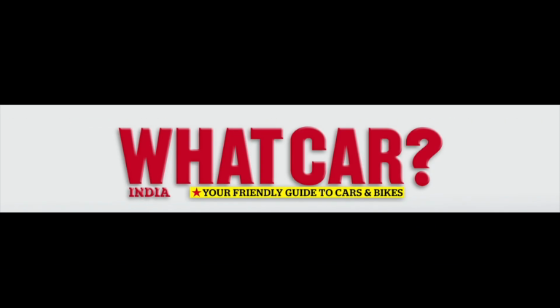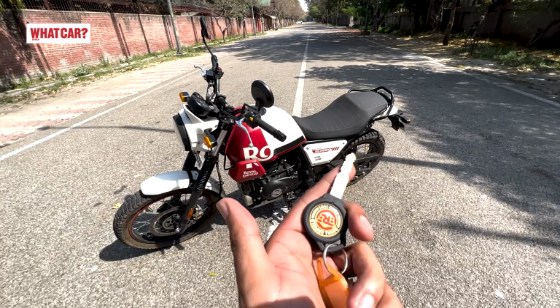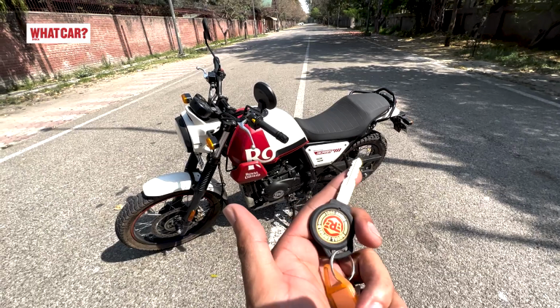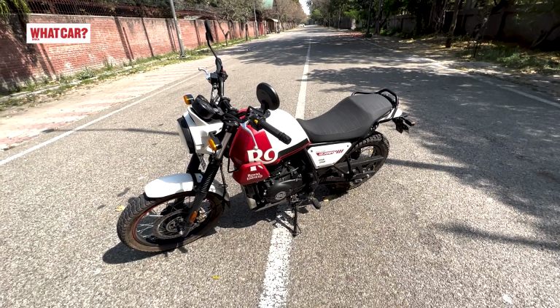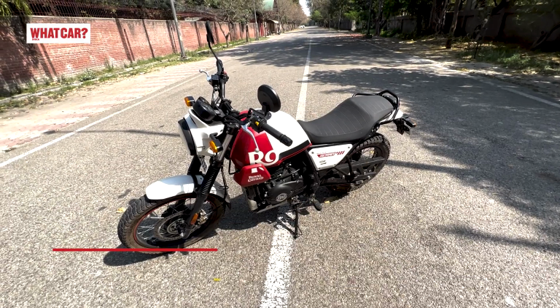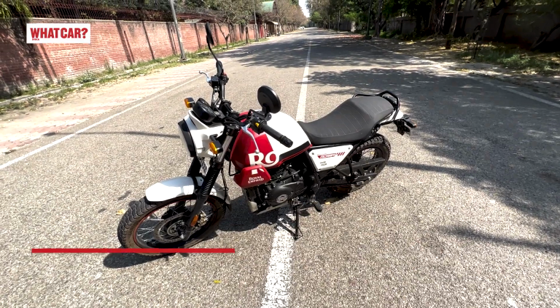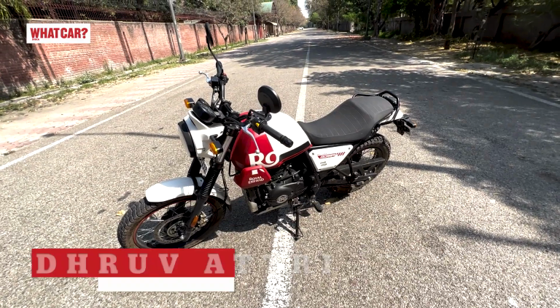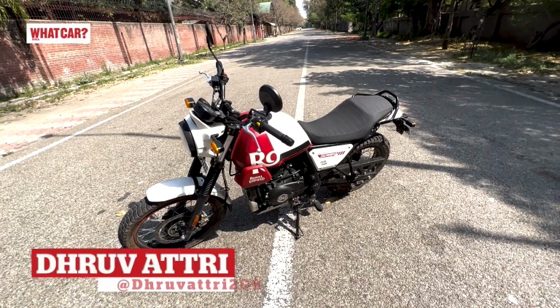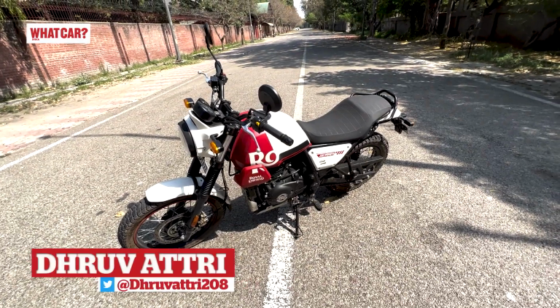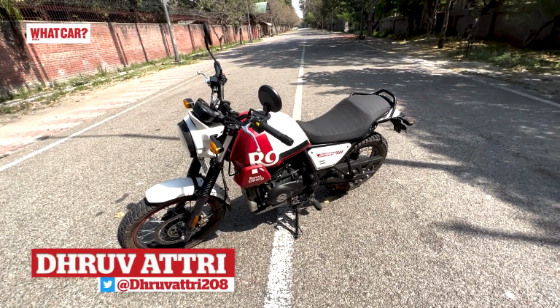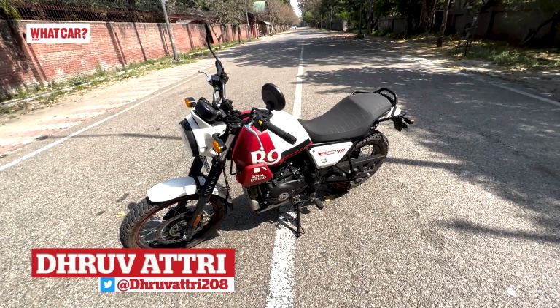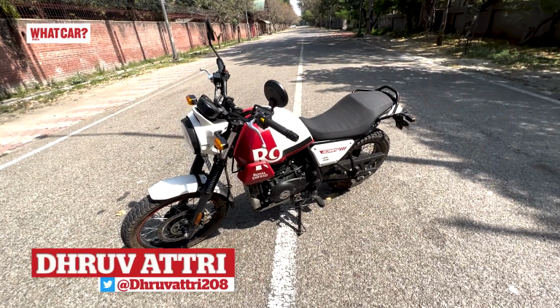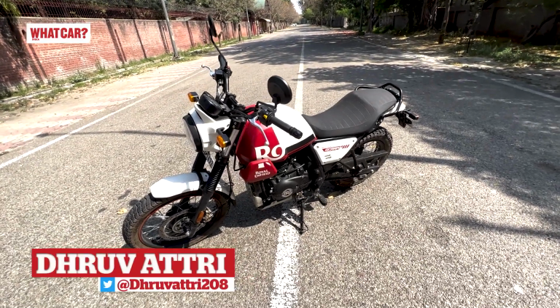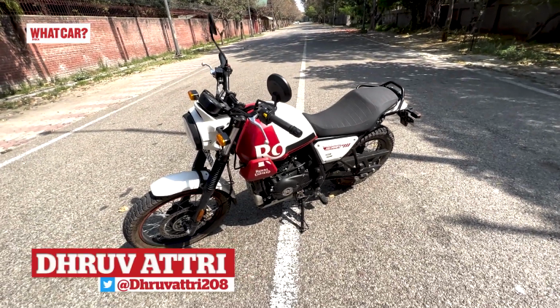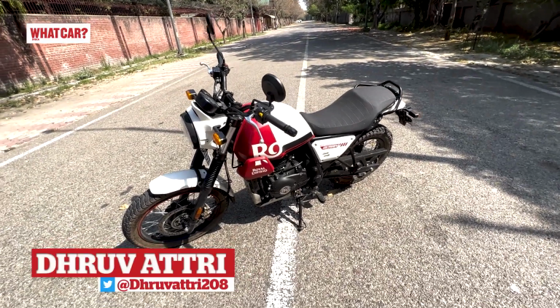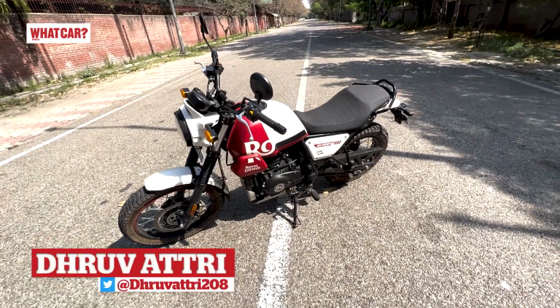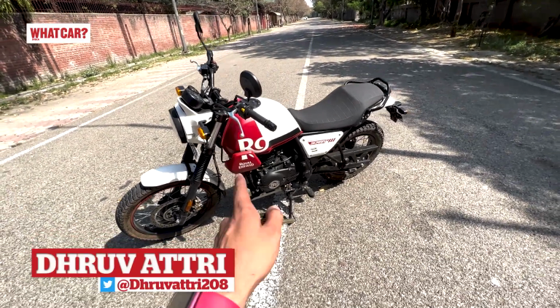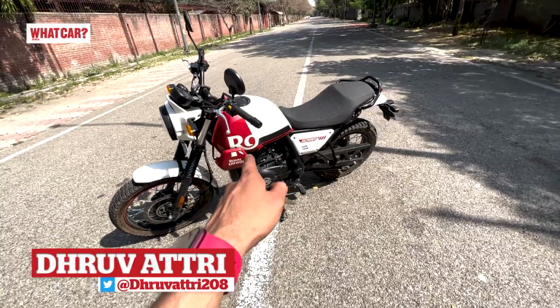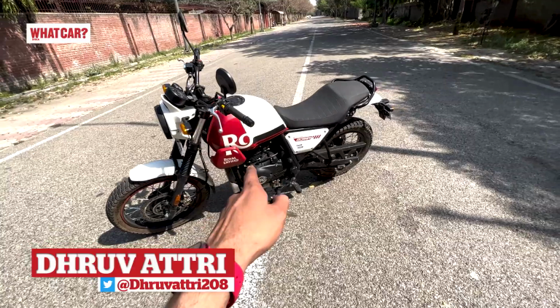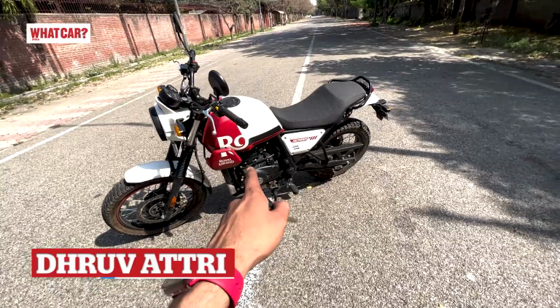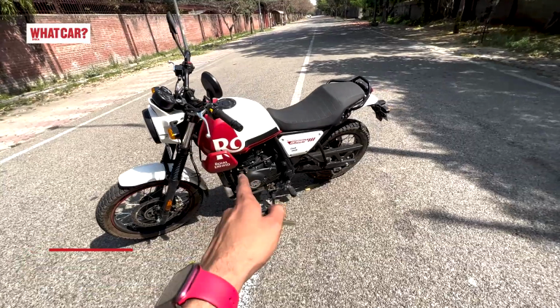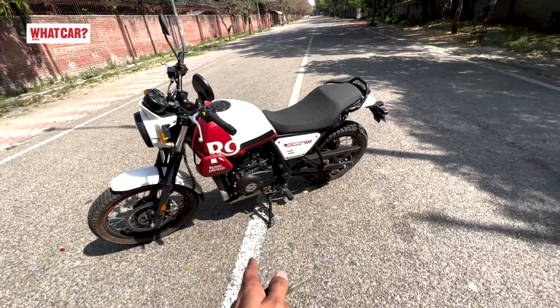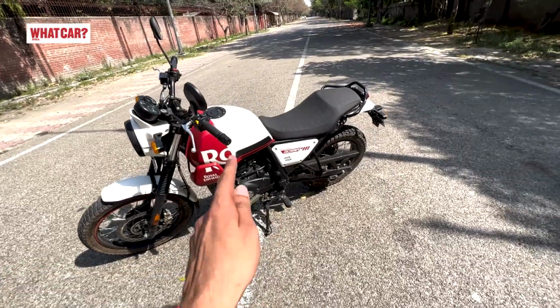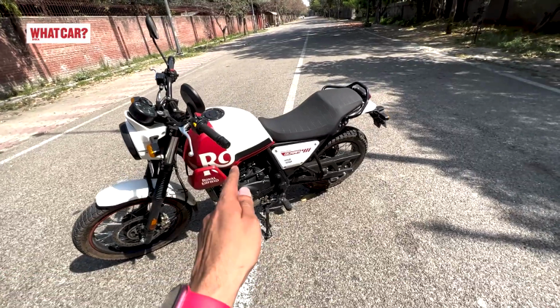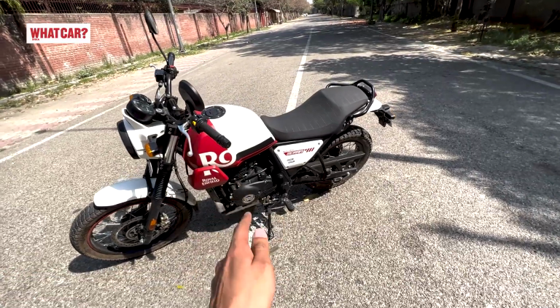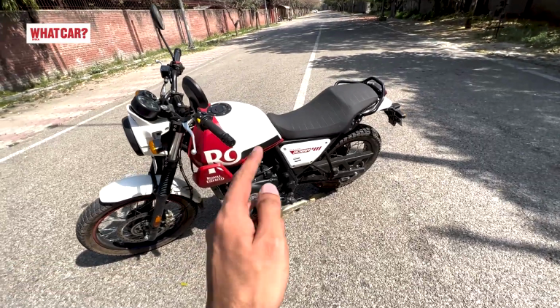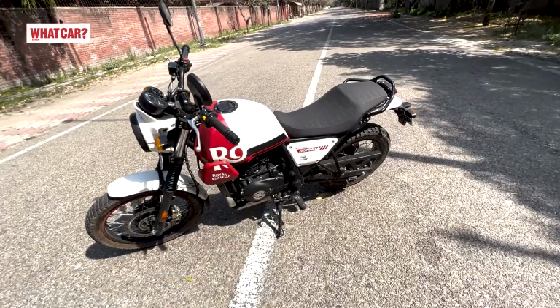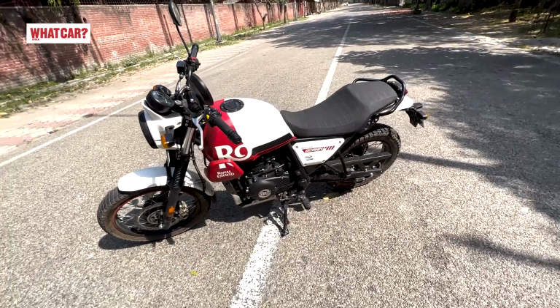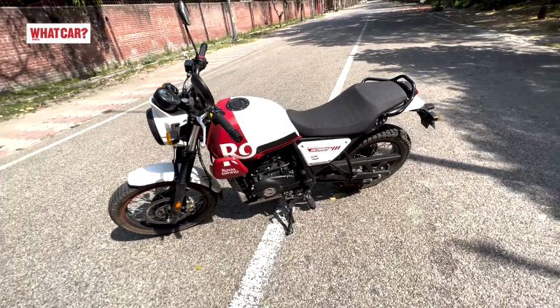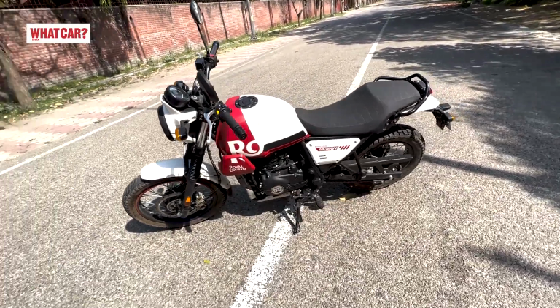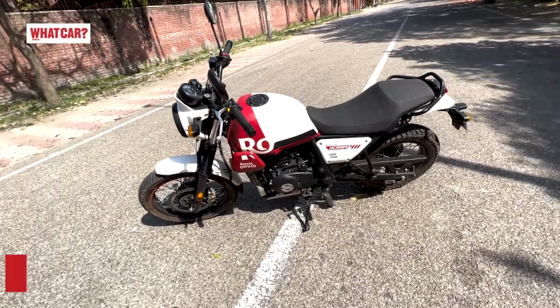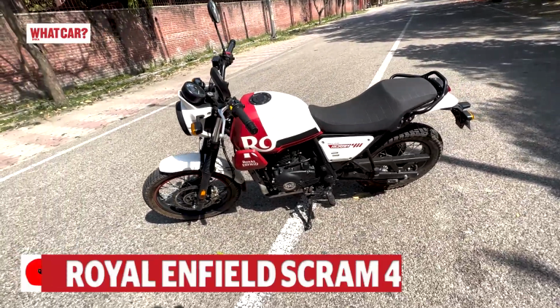Hello and welcome to What Car India, your friendly guide to cars and bikes. In front of us, the Royal Enfield Himalayan Scram 411.